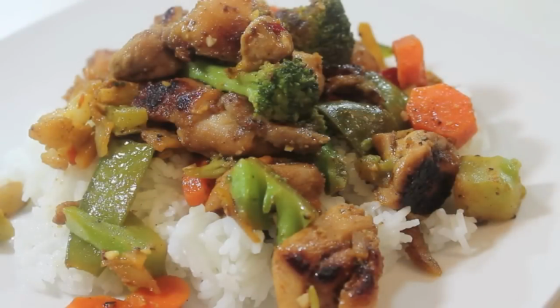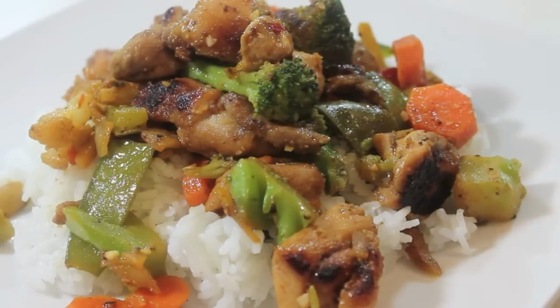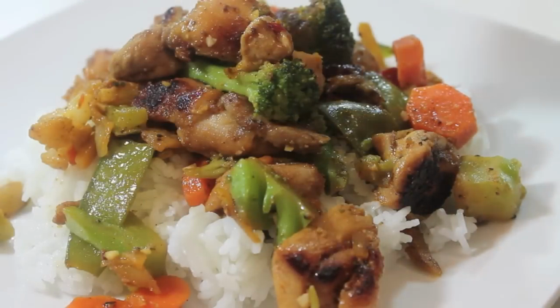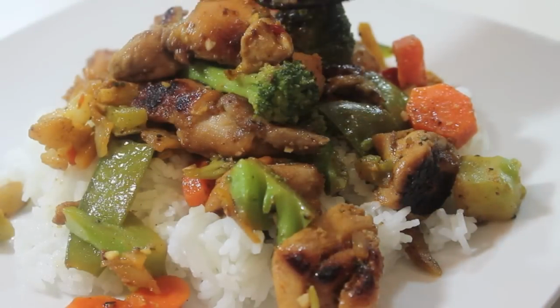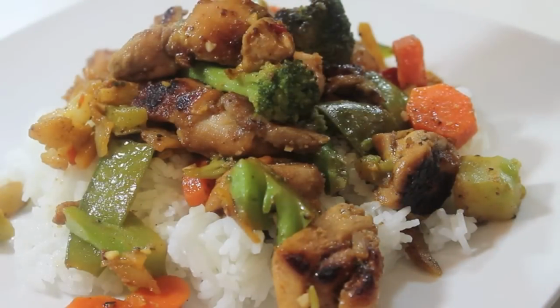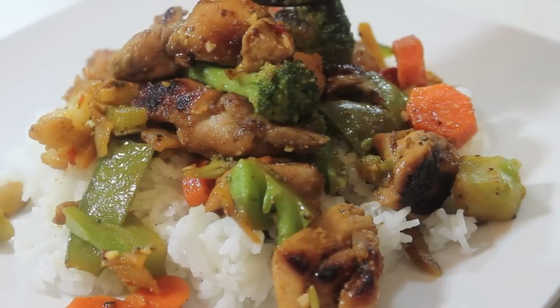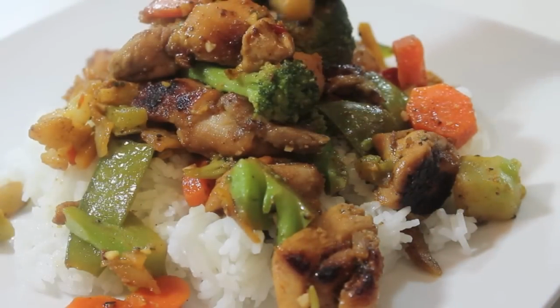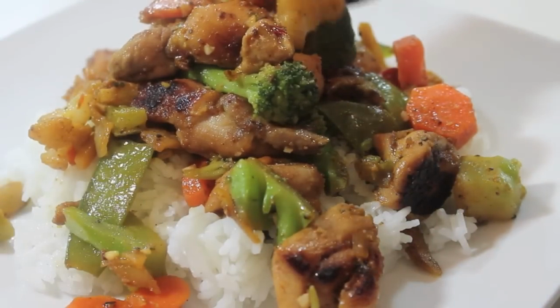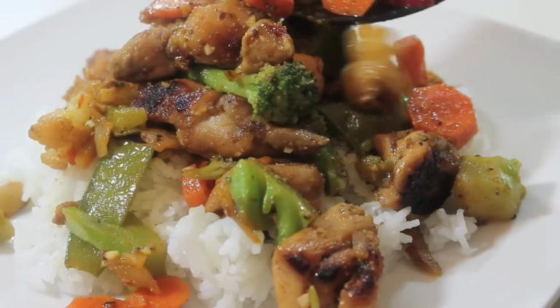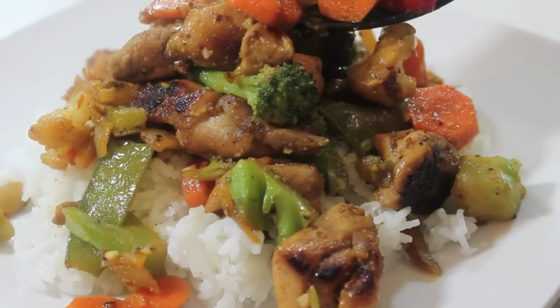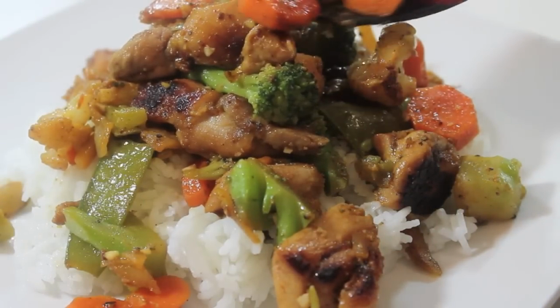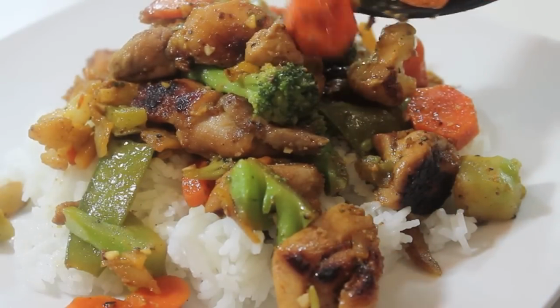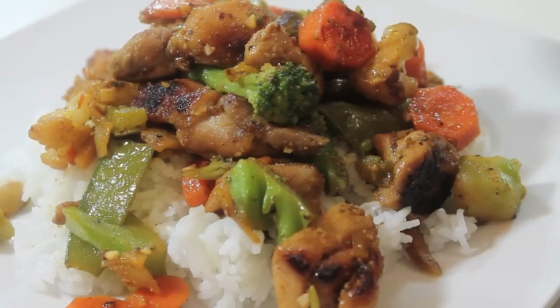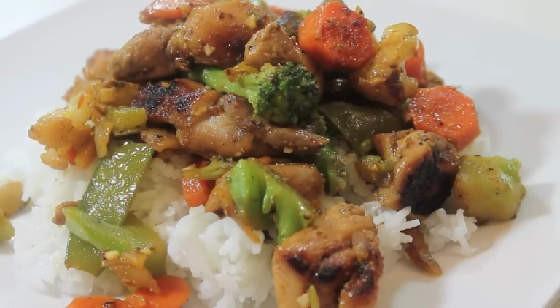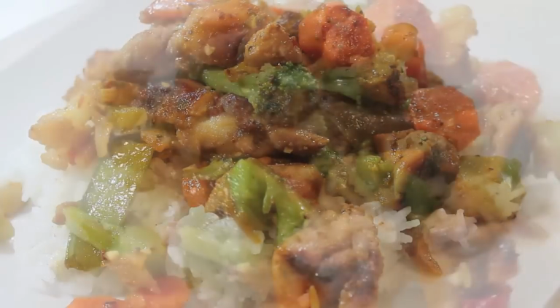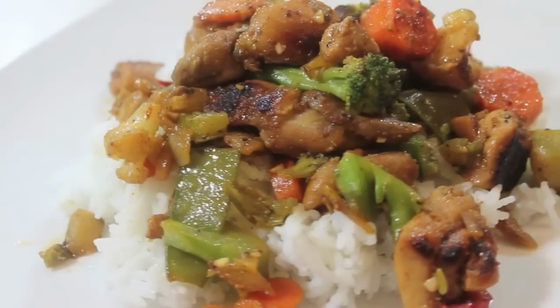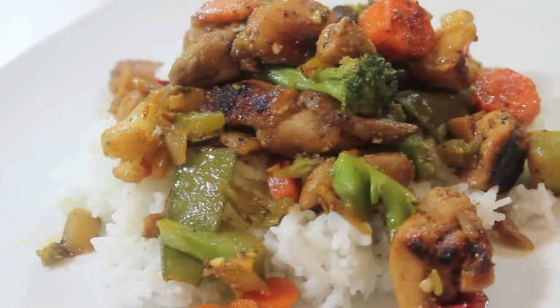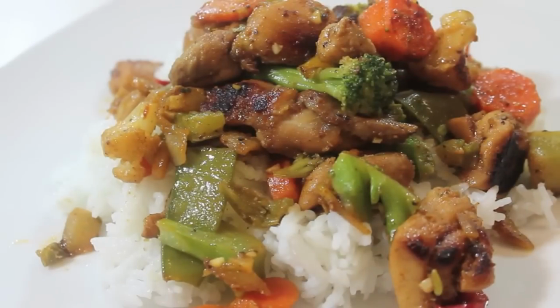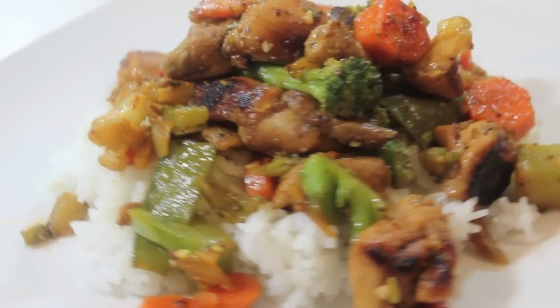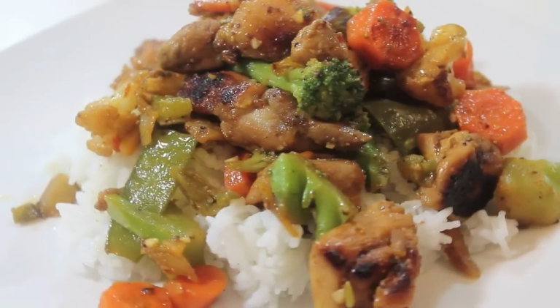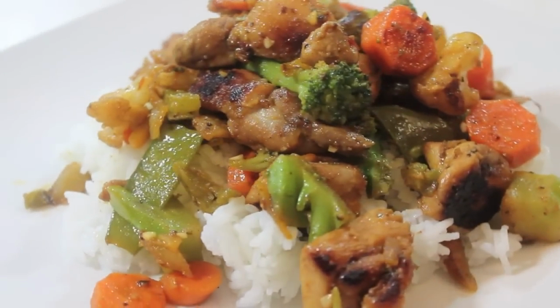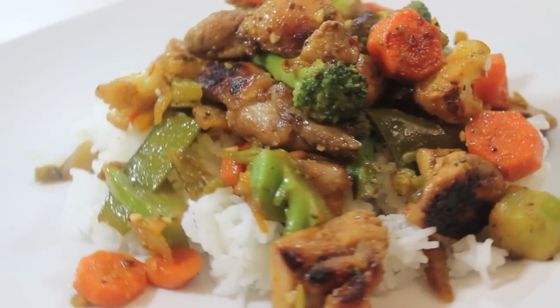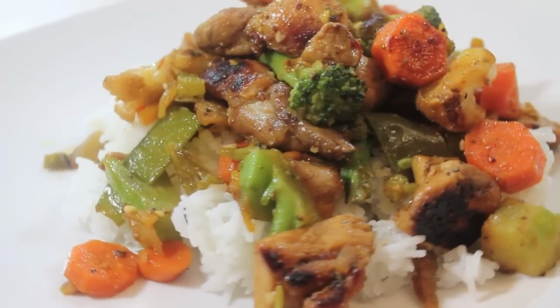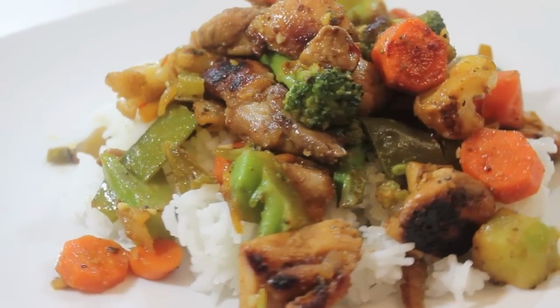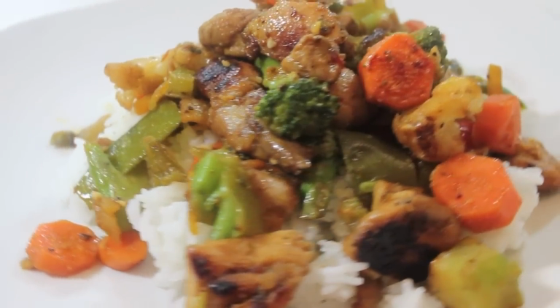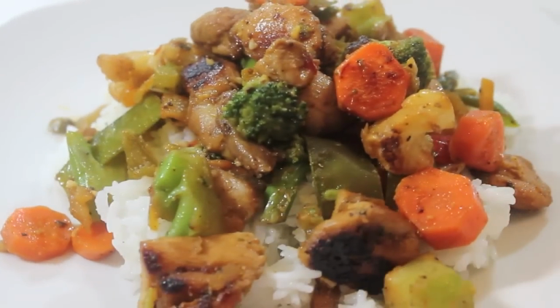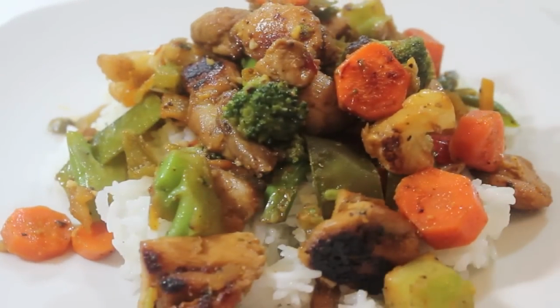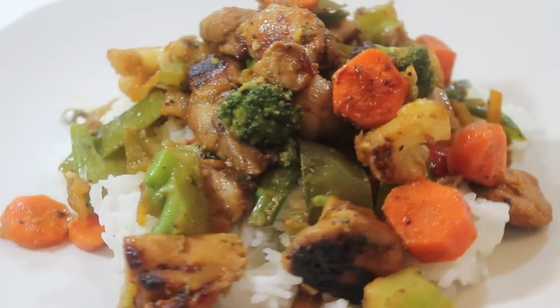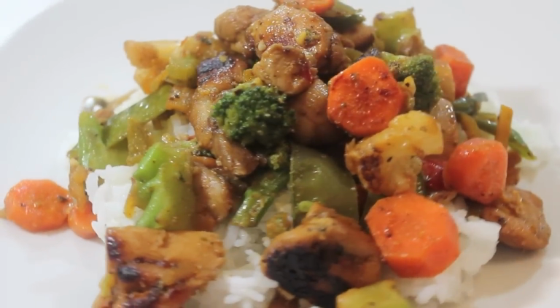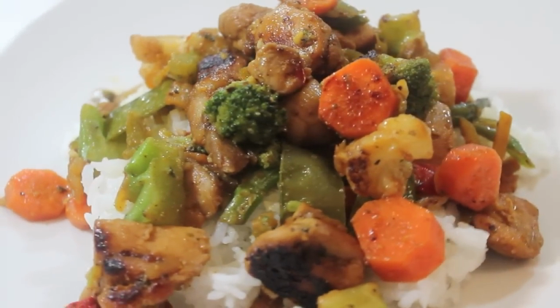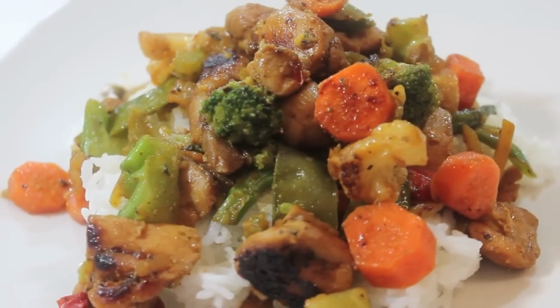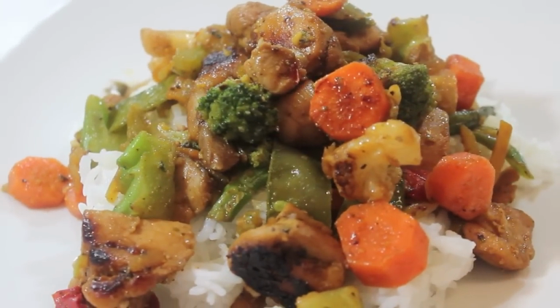And that, my friends, is it. Thank you for watching. Subscribe if you haven't already, and don't forget to visit me every Sunday and Wednesday.